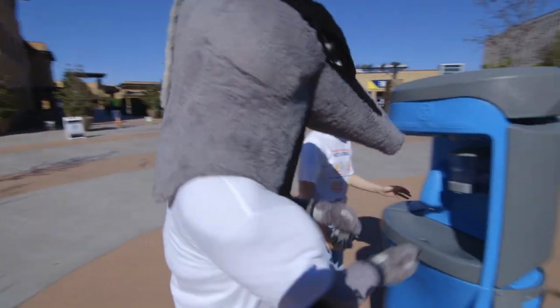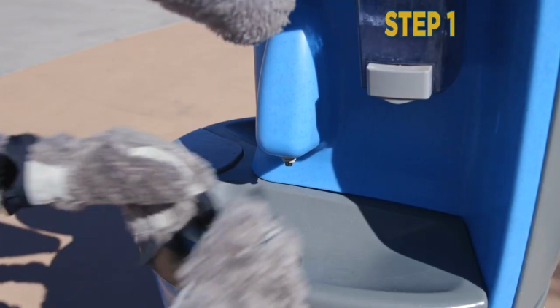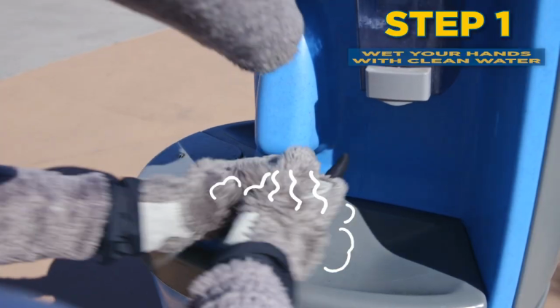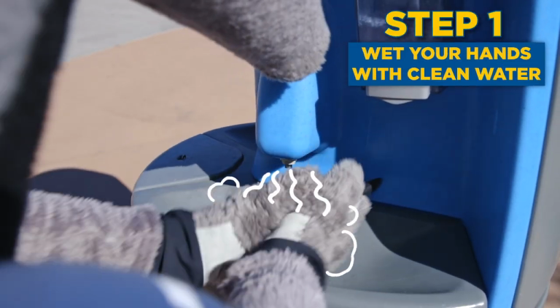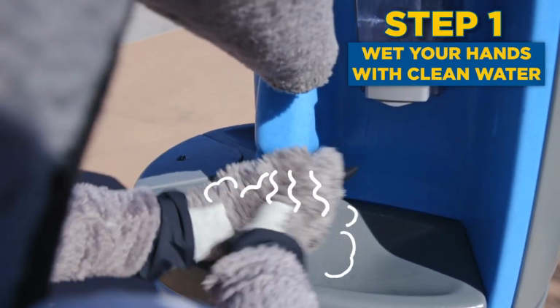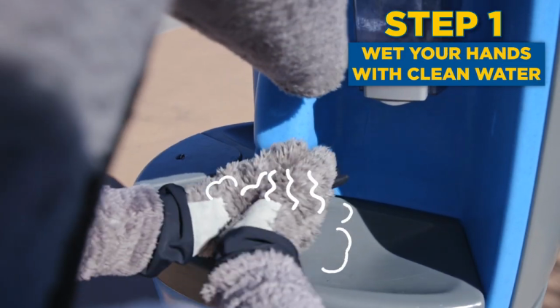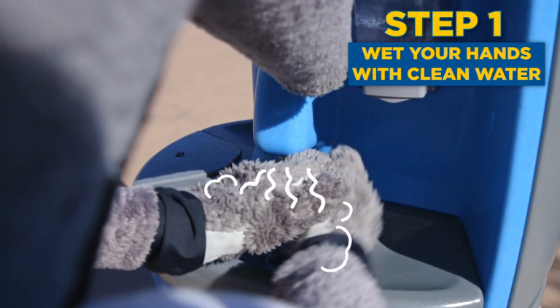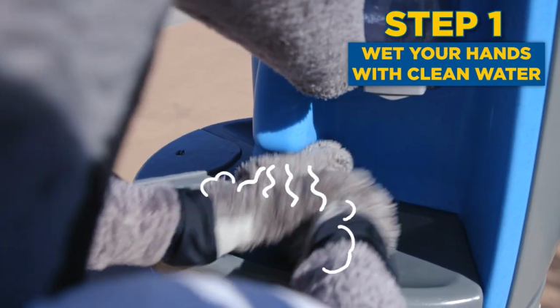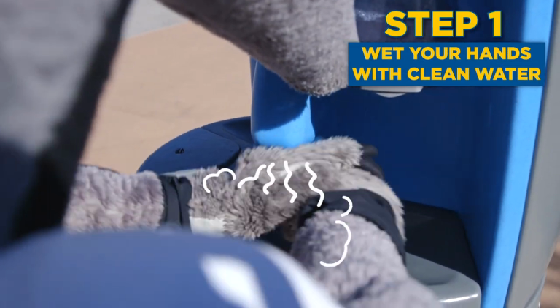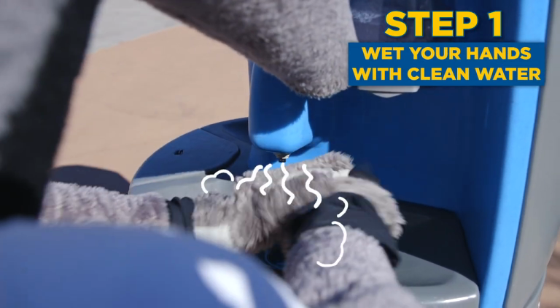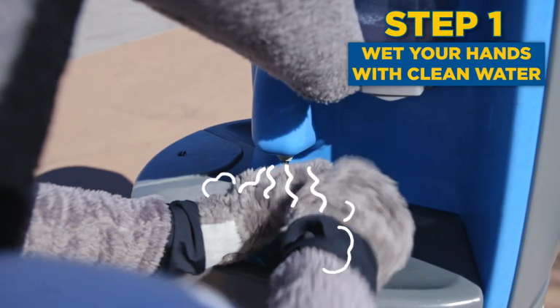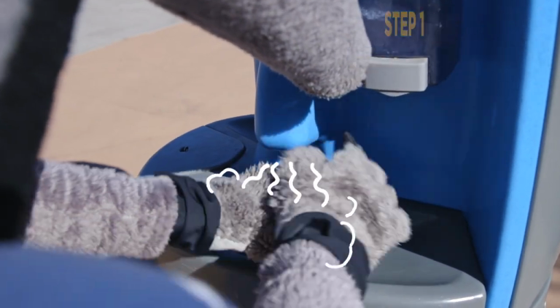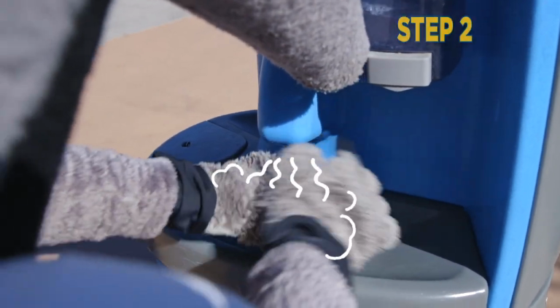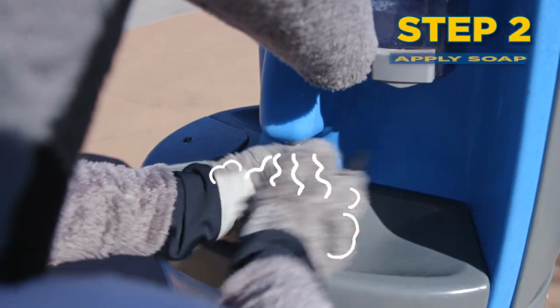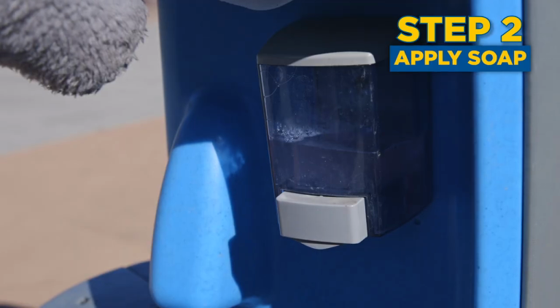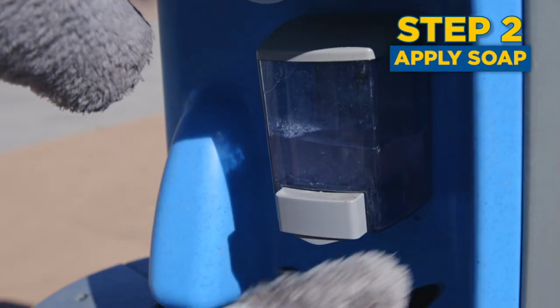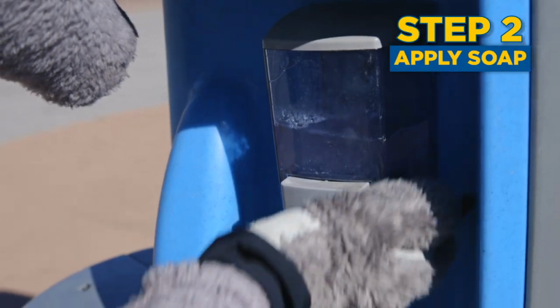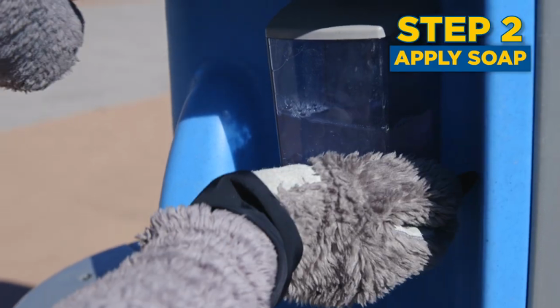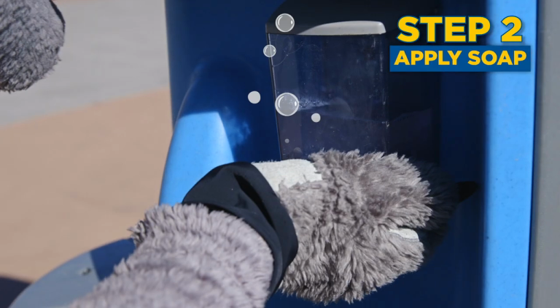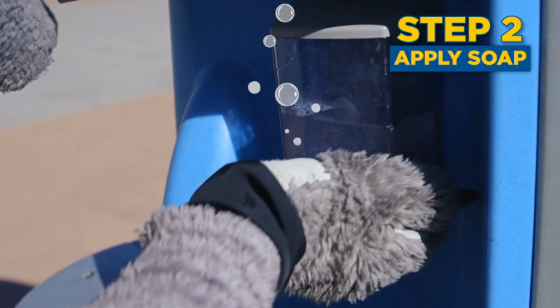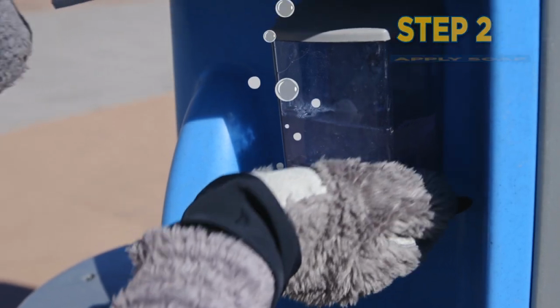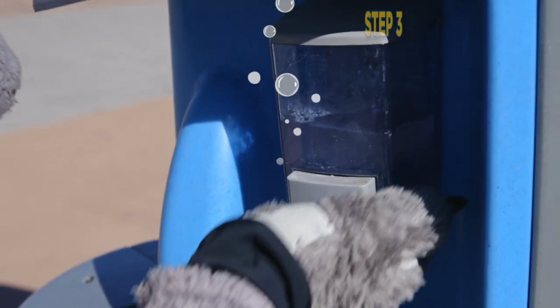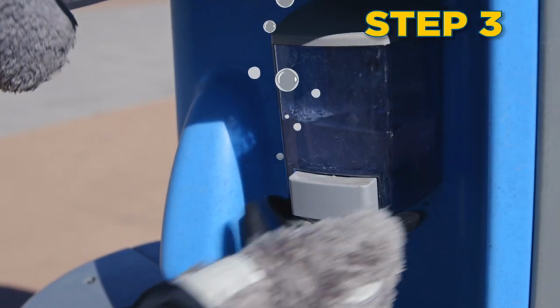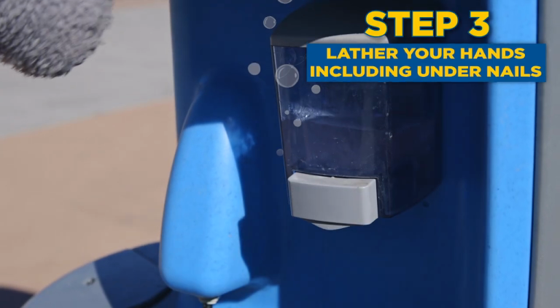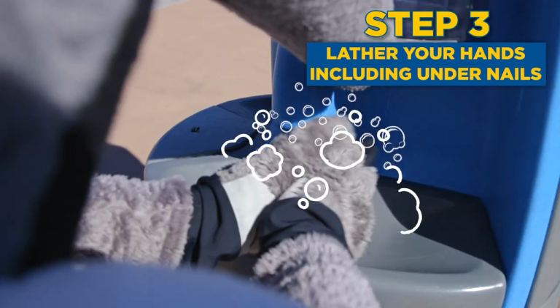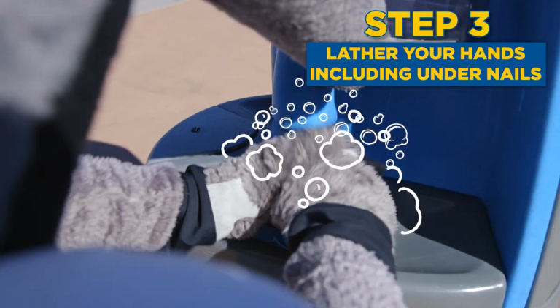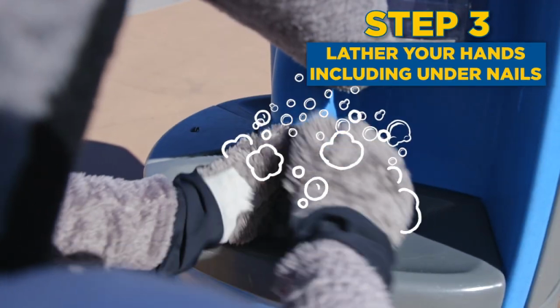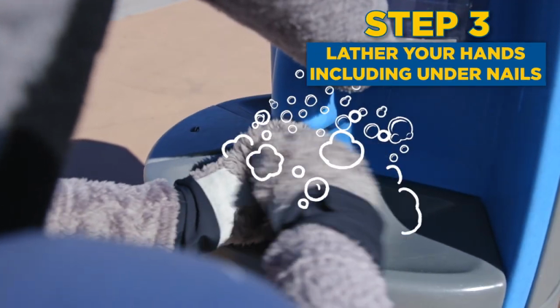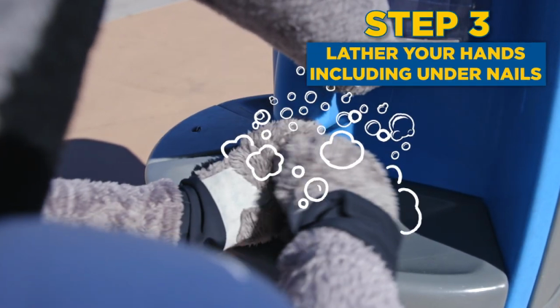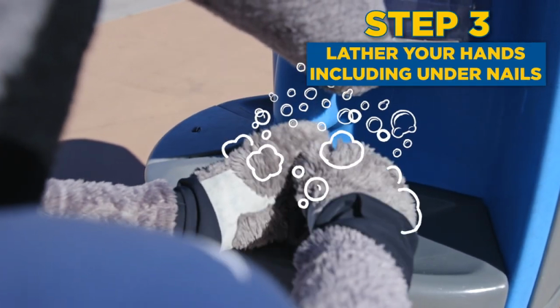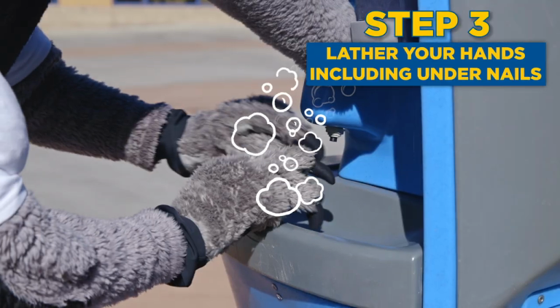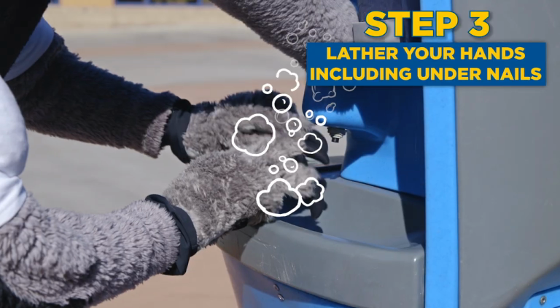Step one, wet your hands with clean water. Step two, apply soap. Step three, lather your hands, including under your nails.